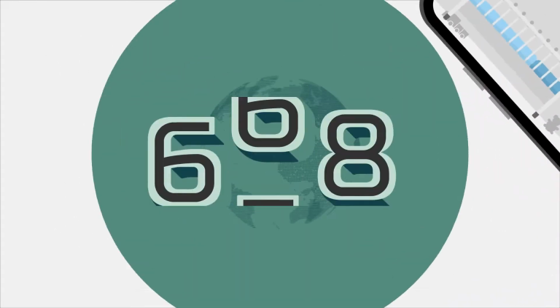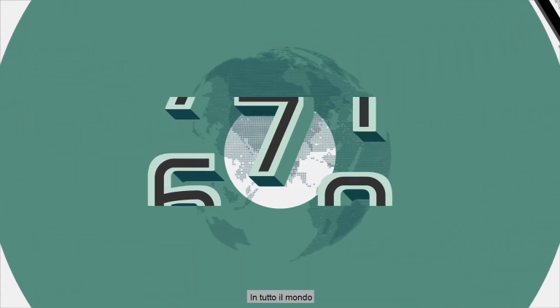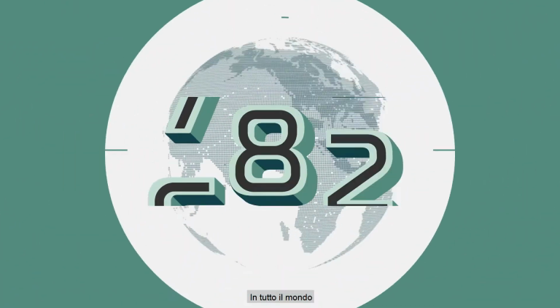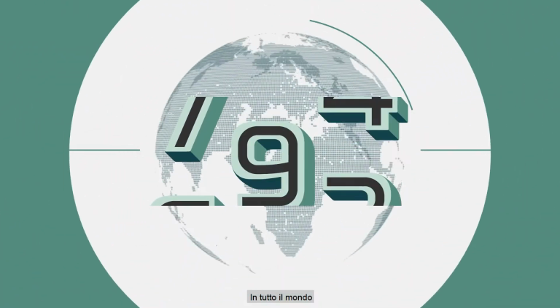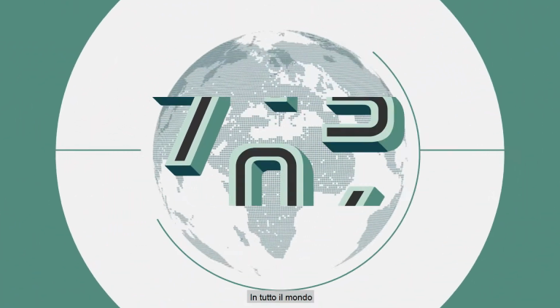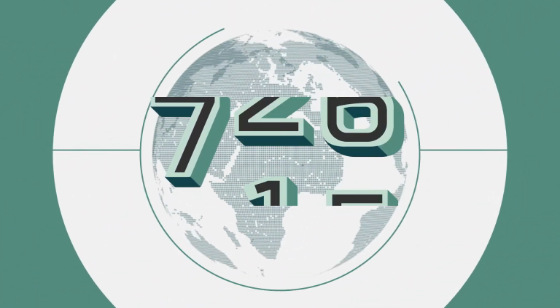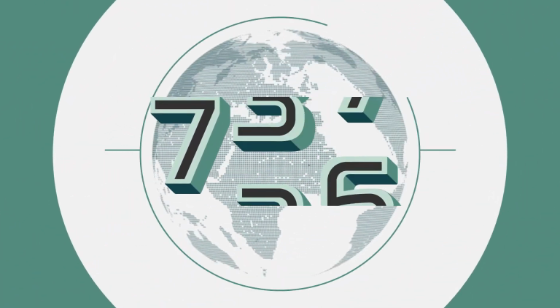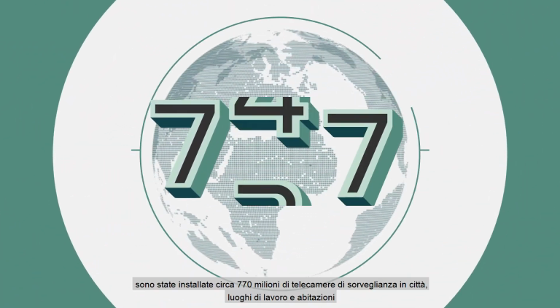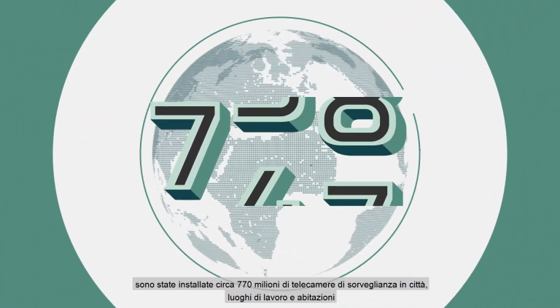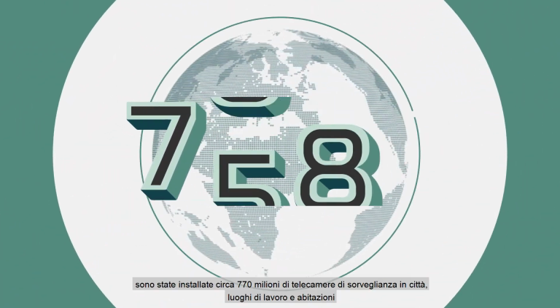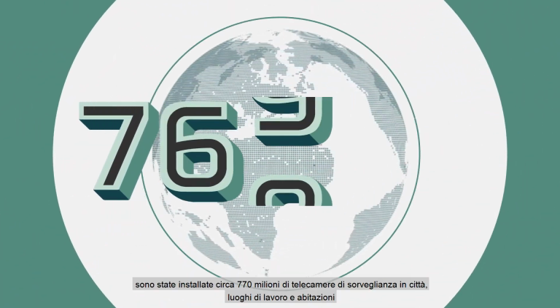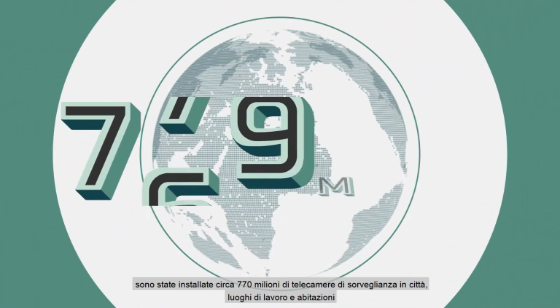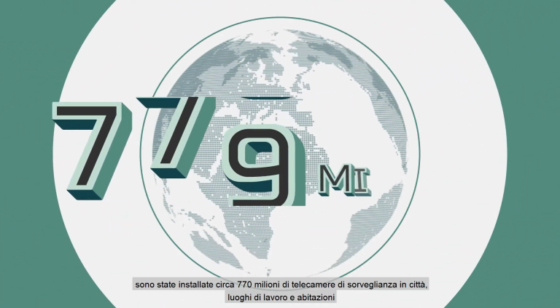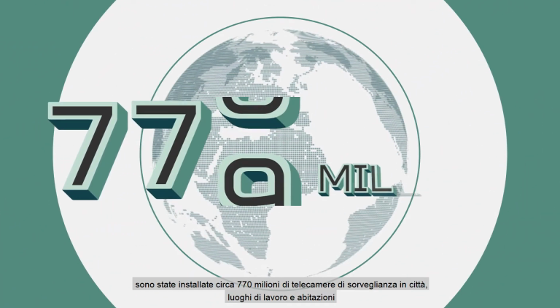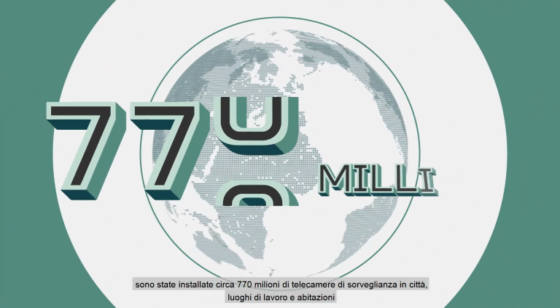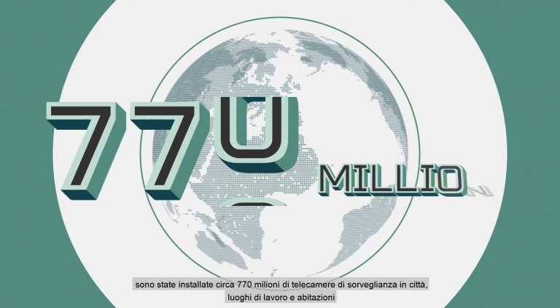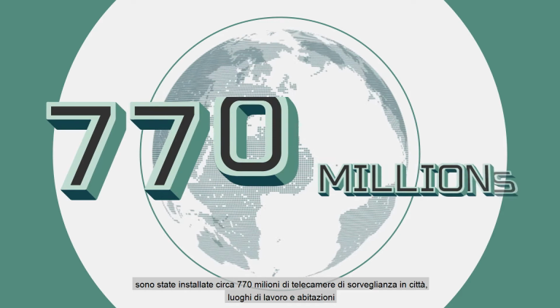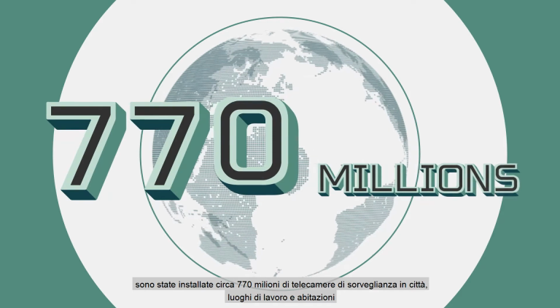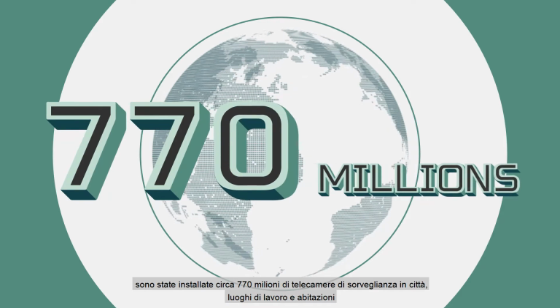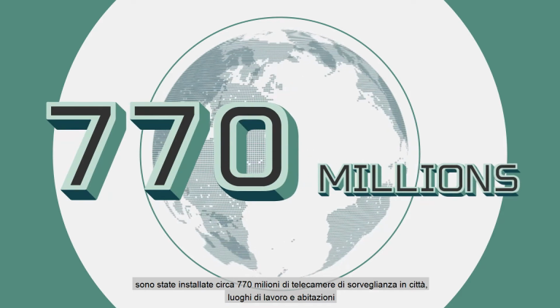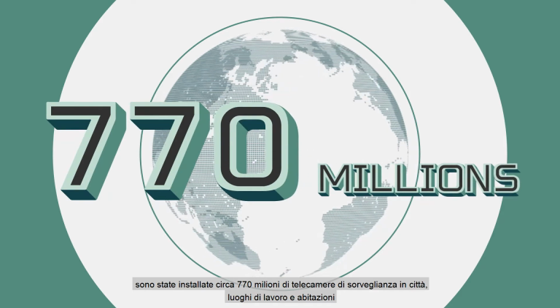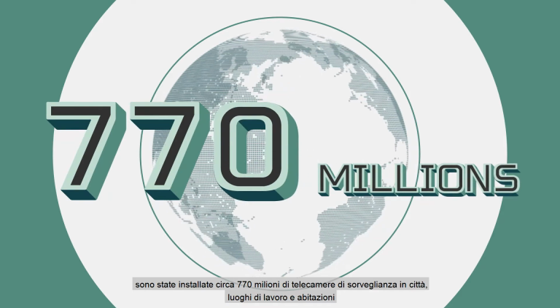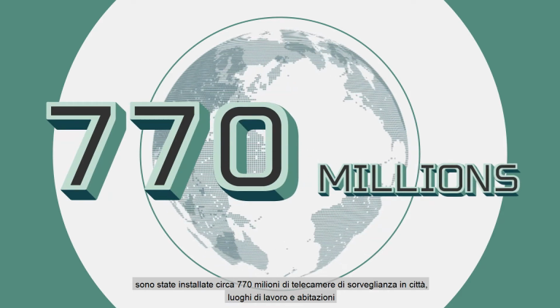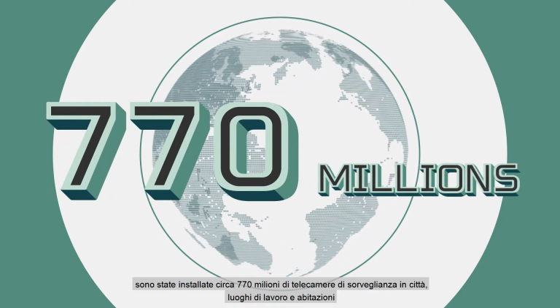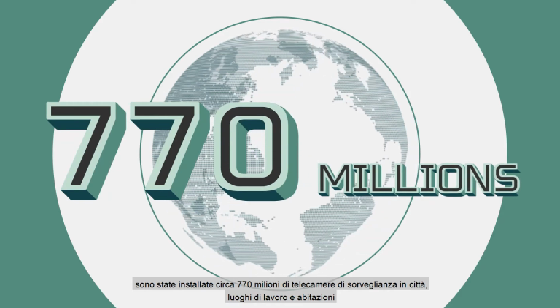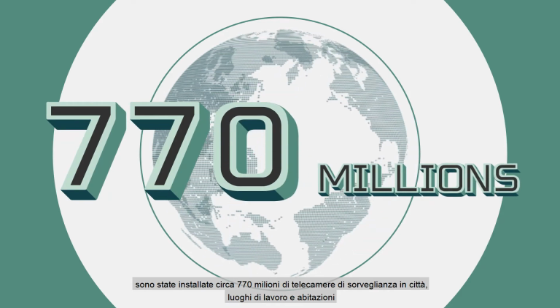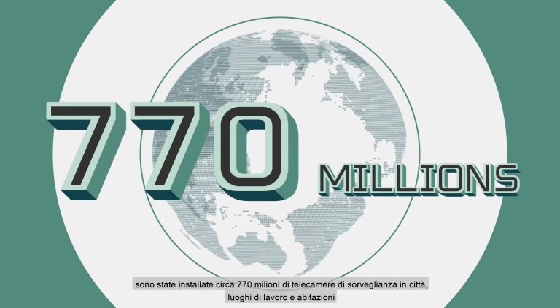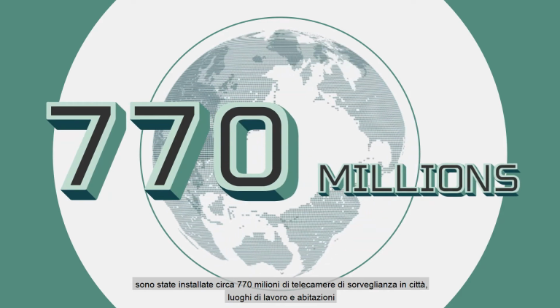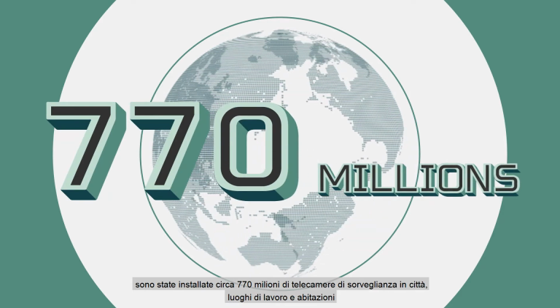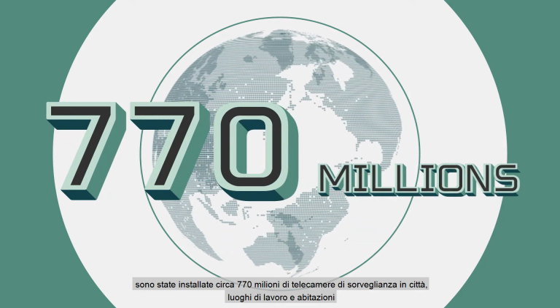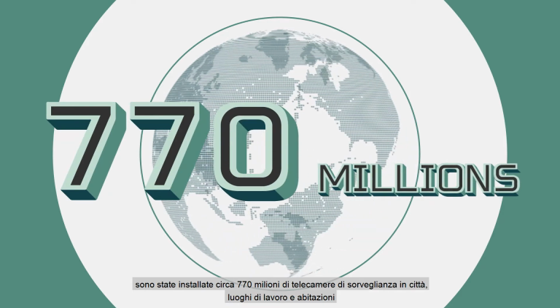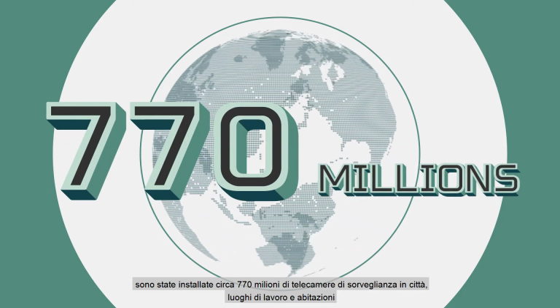Around the world, 770 million surveillance cameras have been installed throughout cities, workplaces and homes.